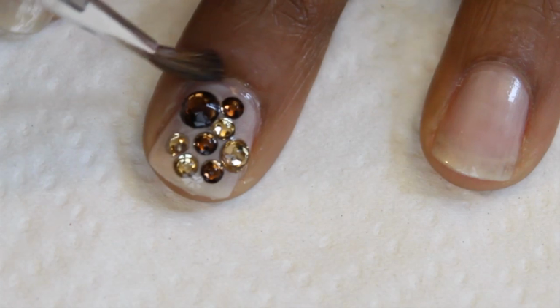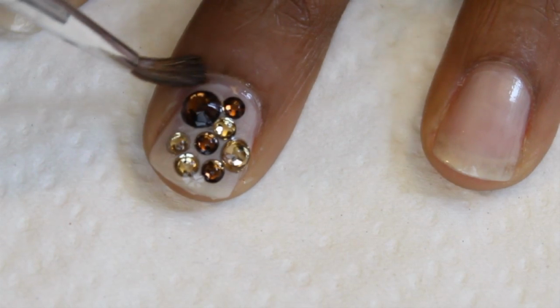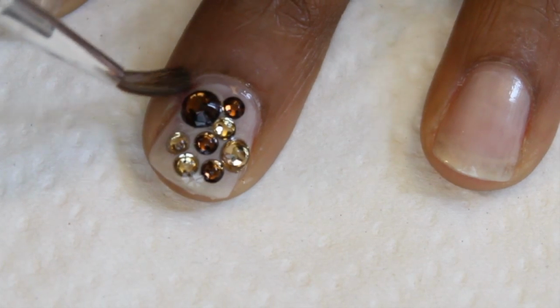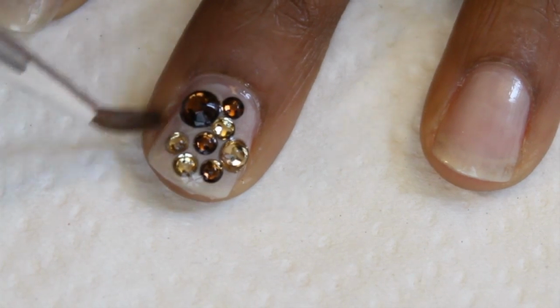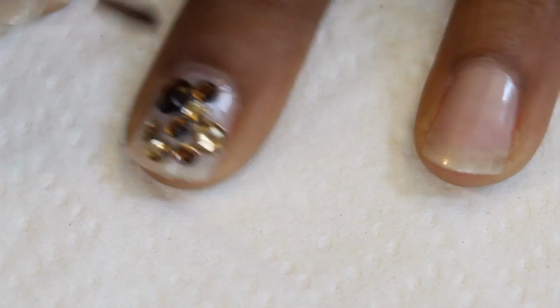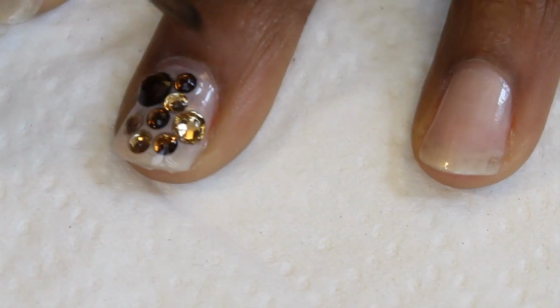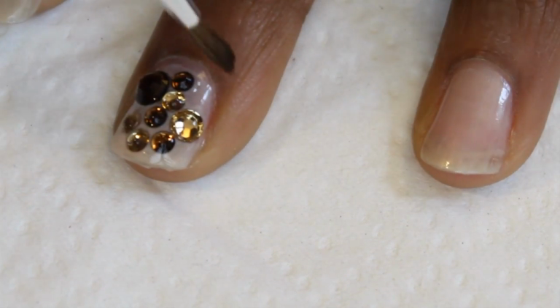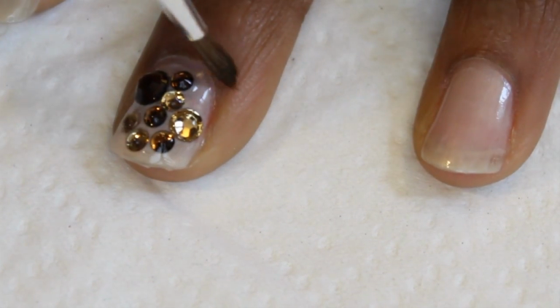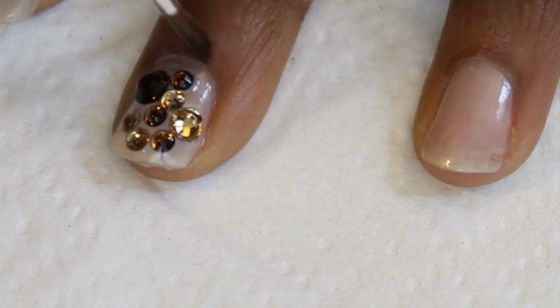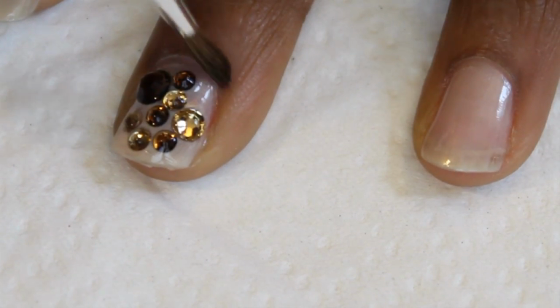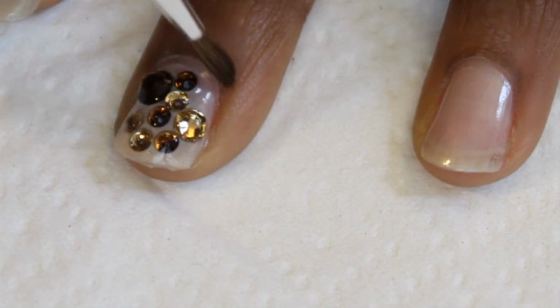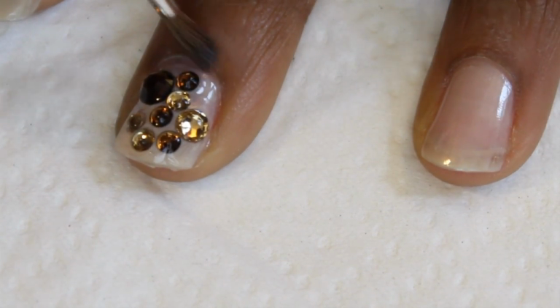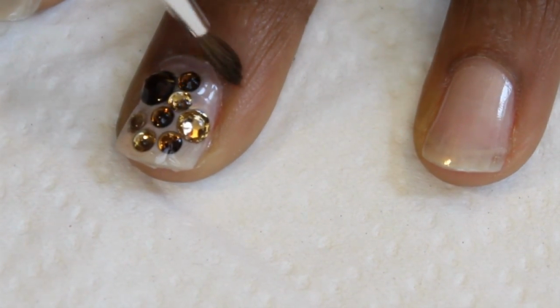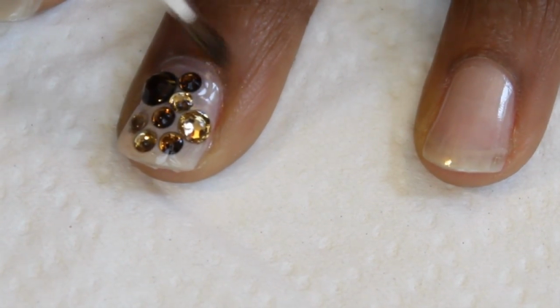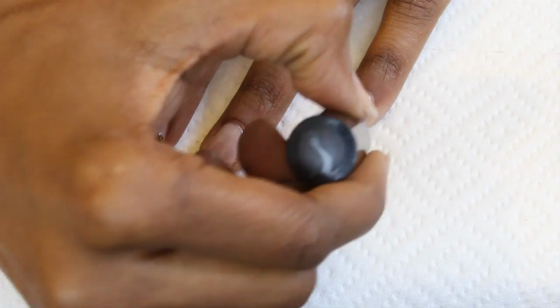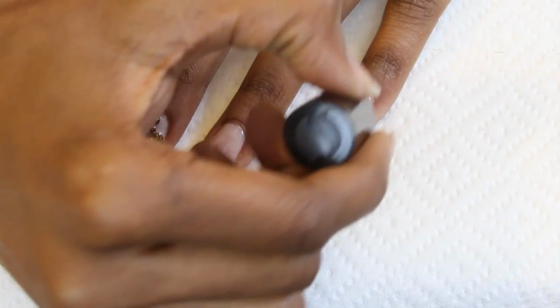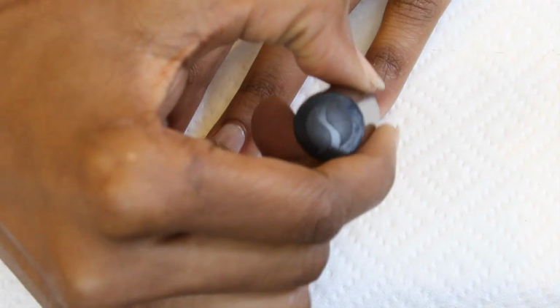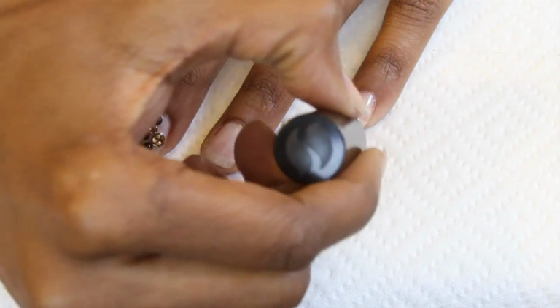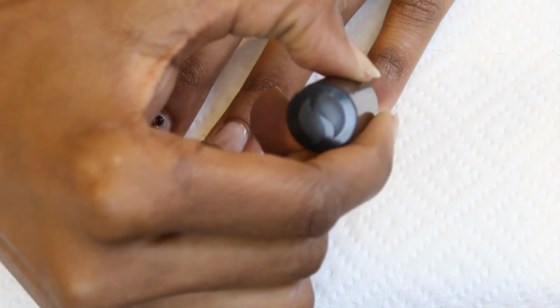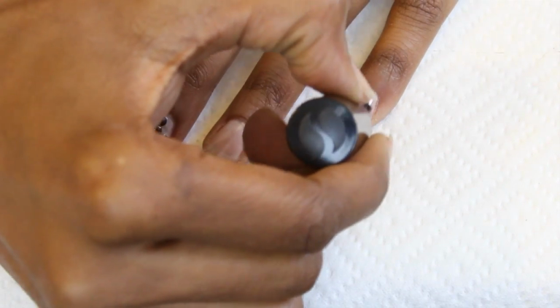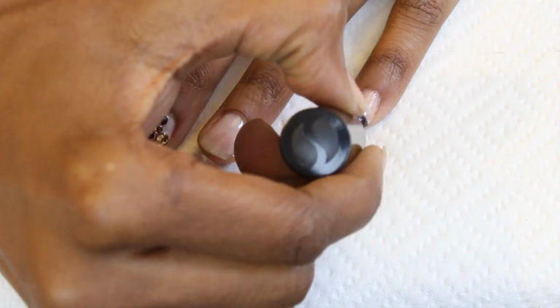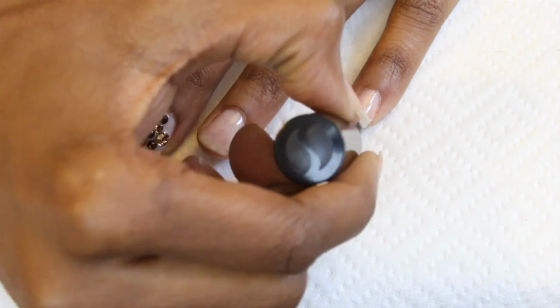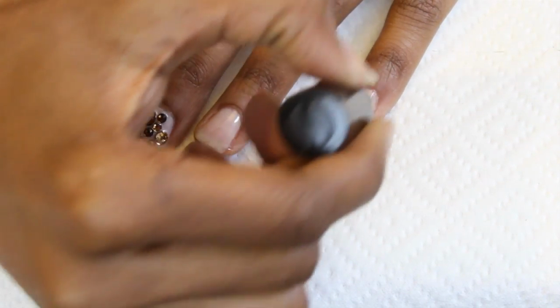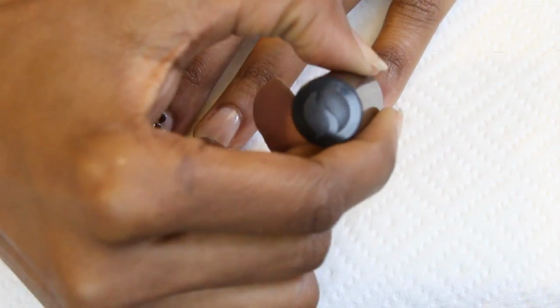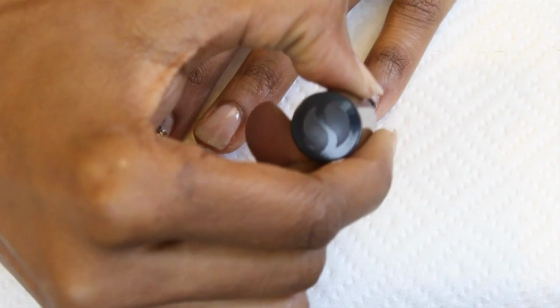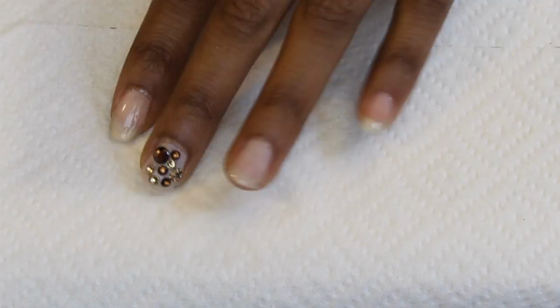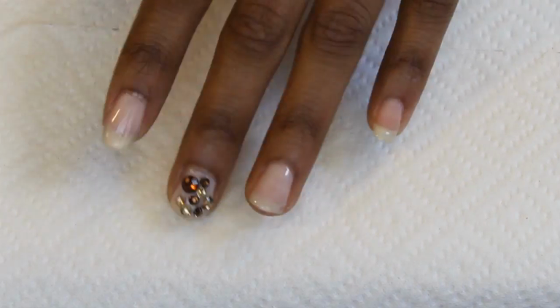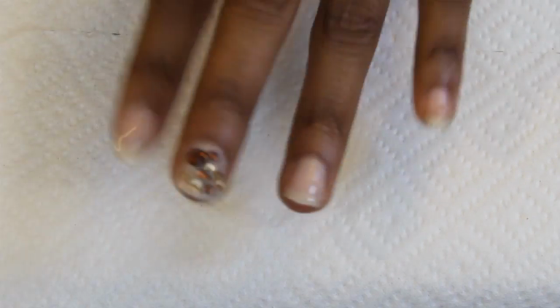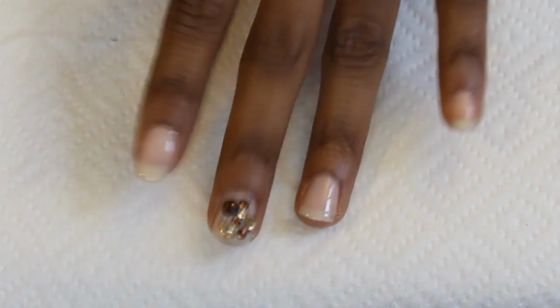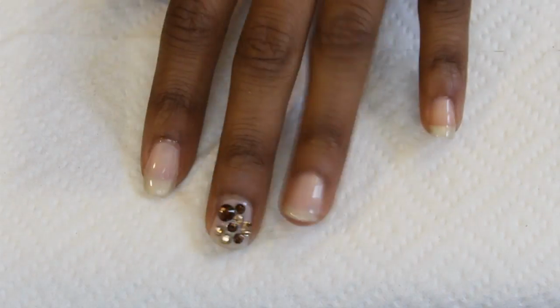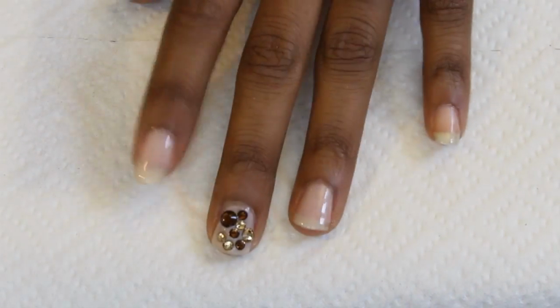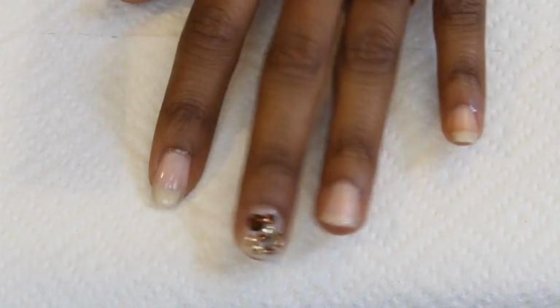I clean up a little bit with the acetone and then add the top coat to the rest of my nails. Easy as pie.